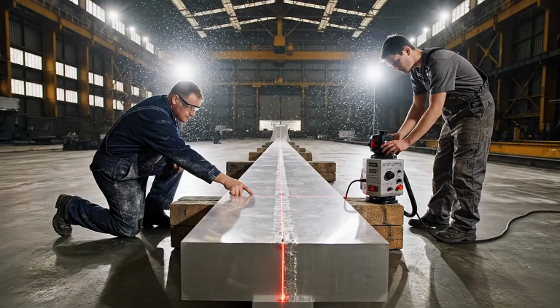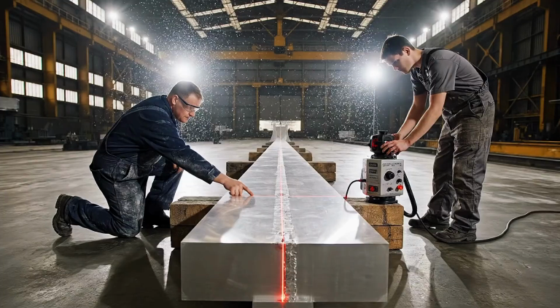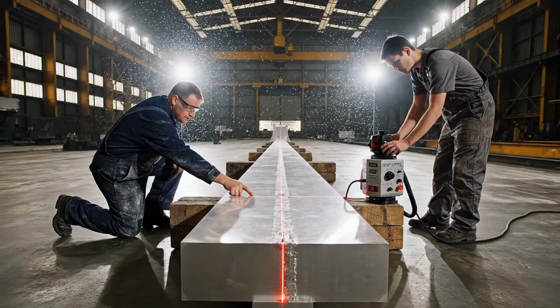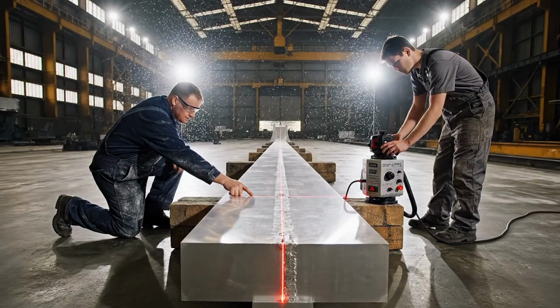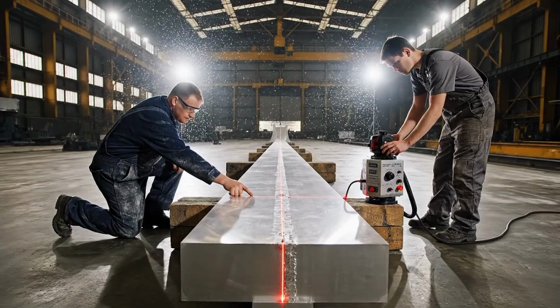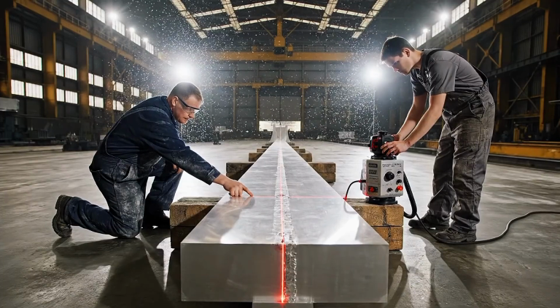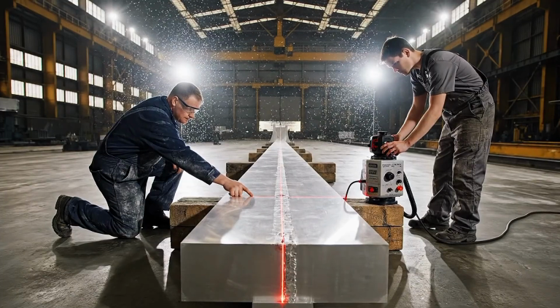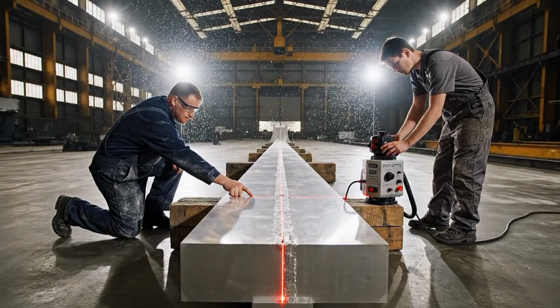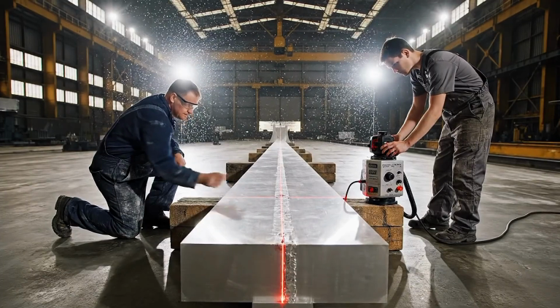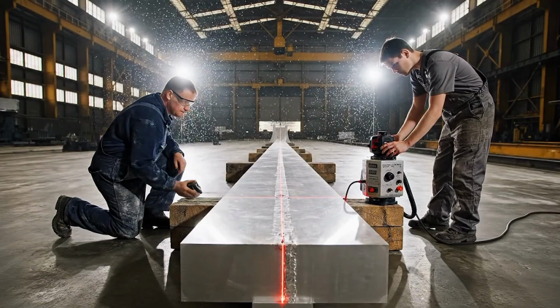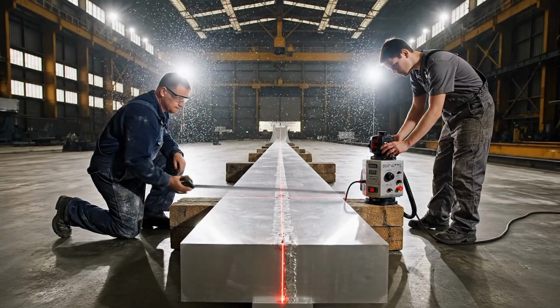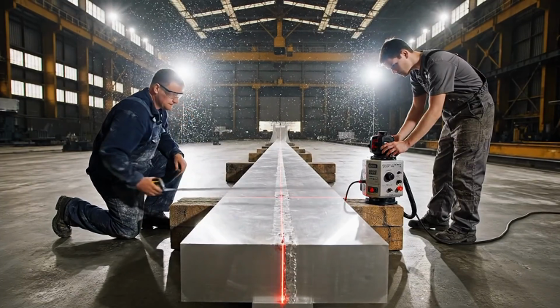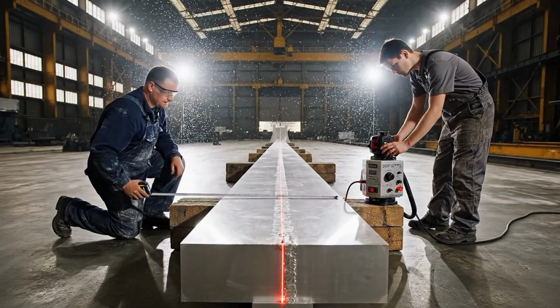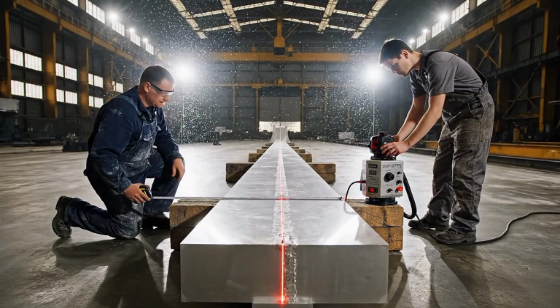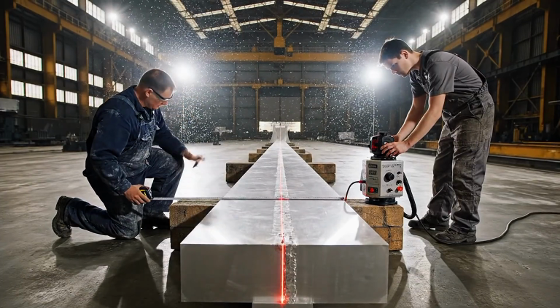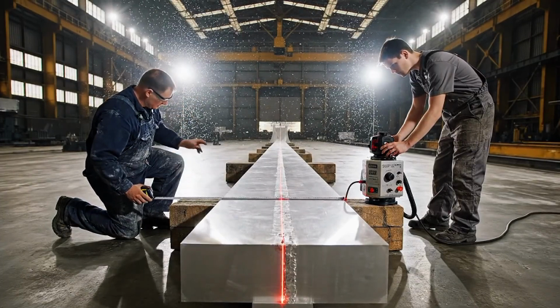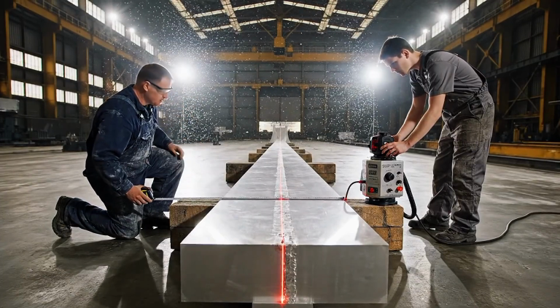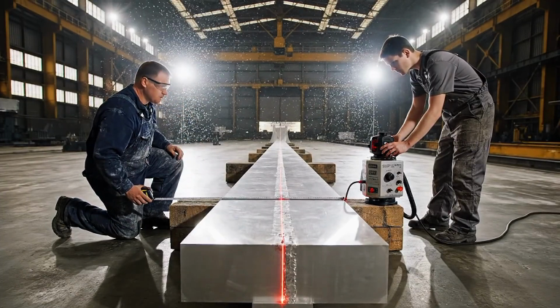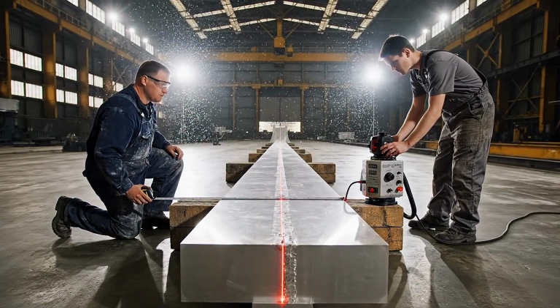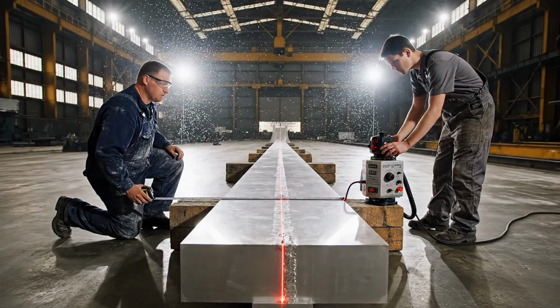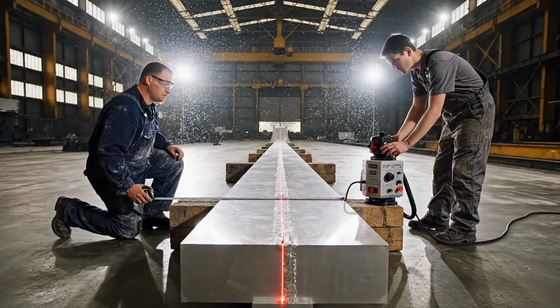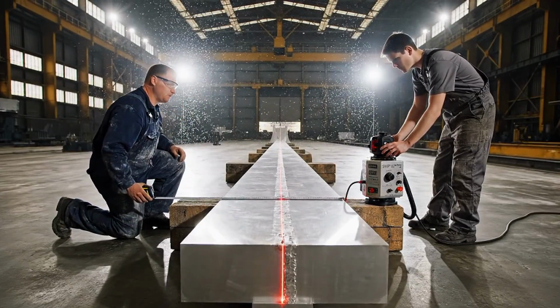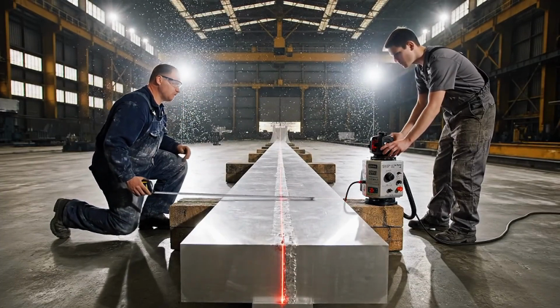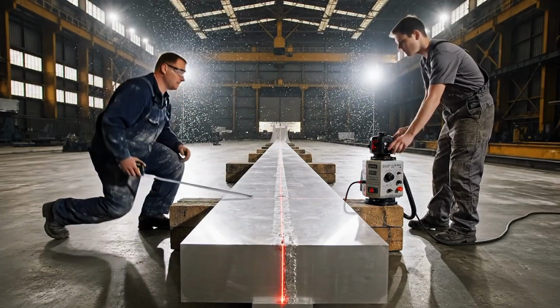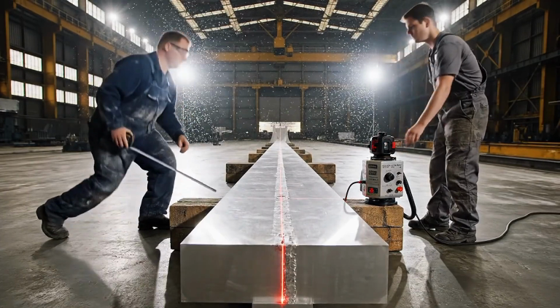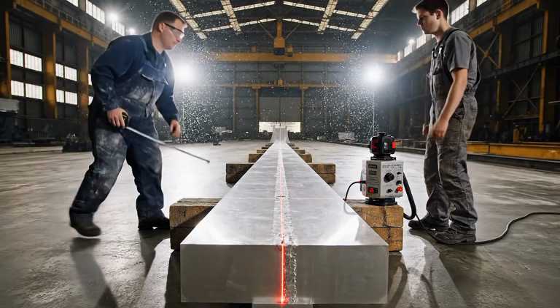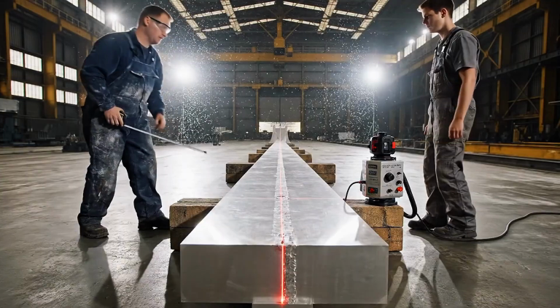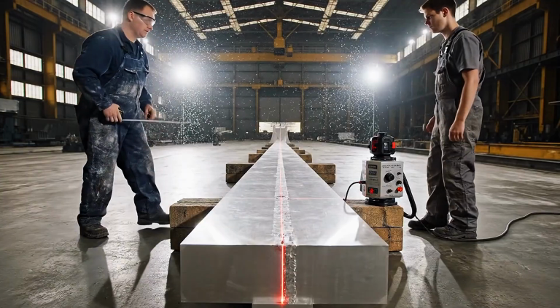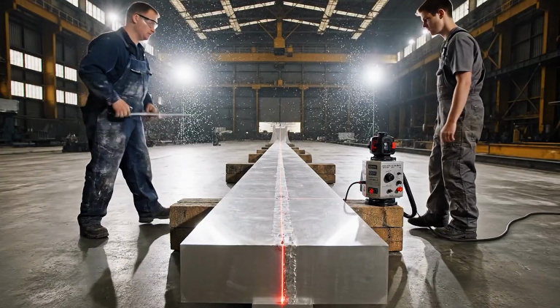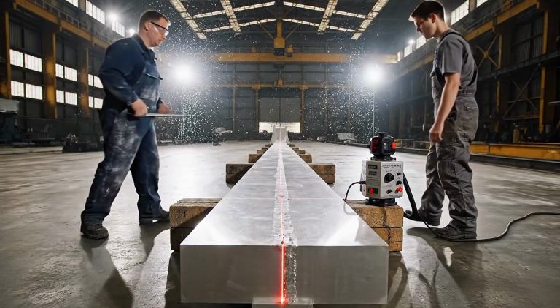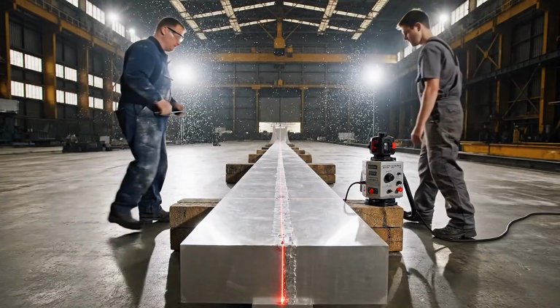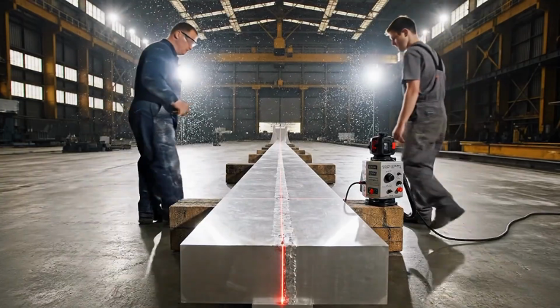Steady now, bring it slightly to the left. Reading confirmed, we are perfectly aligned. Excellent, secure the beam.